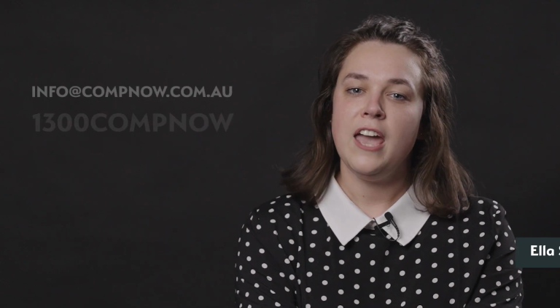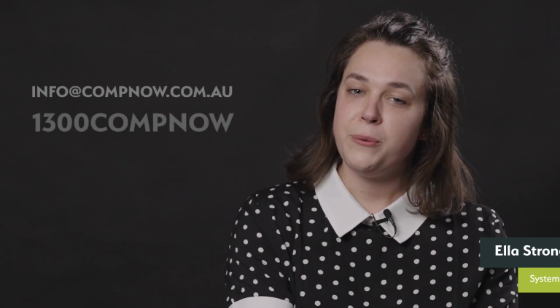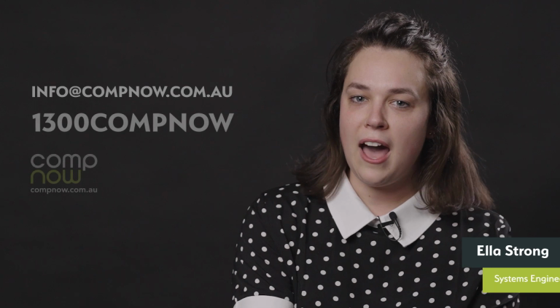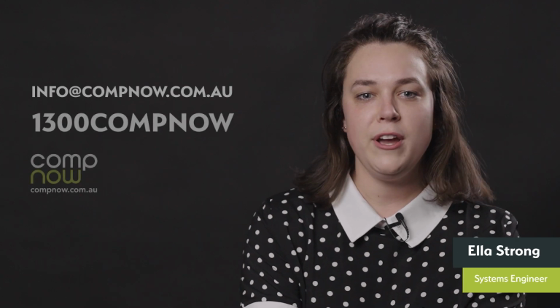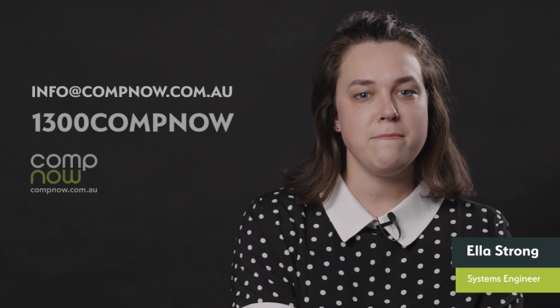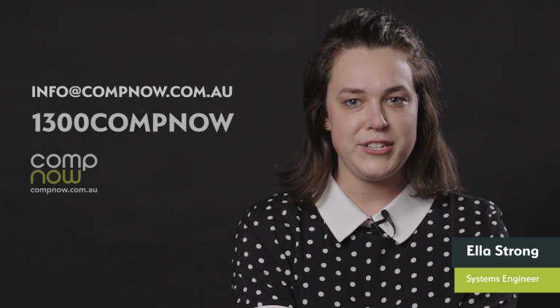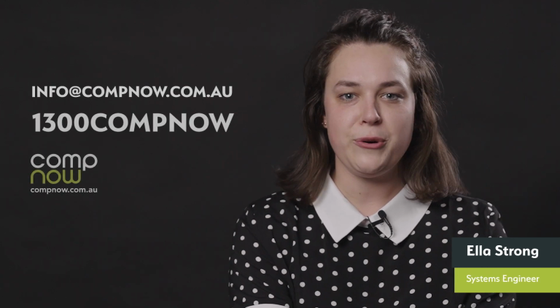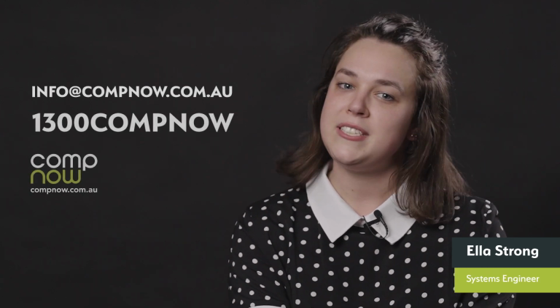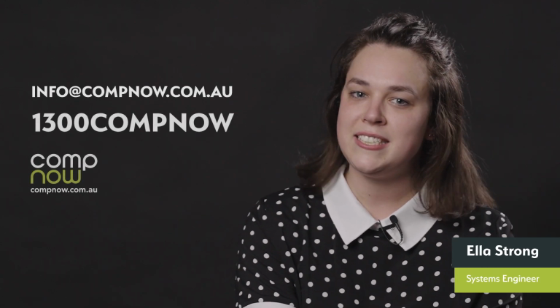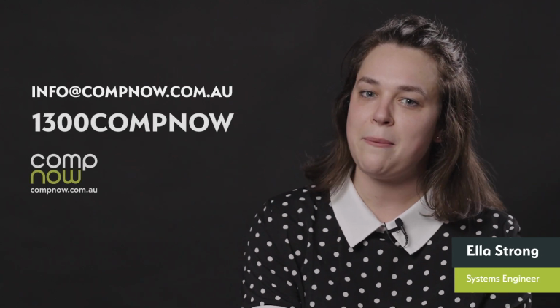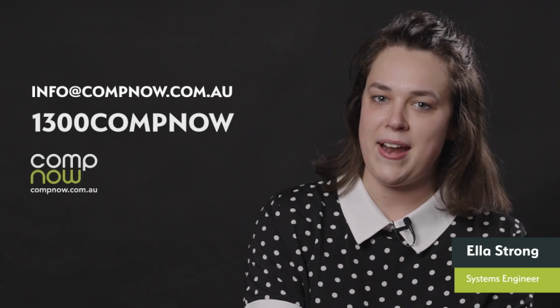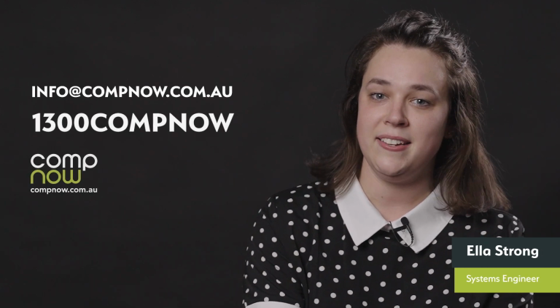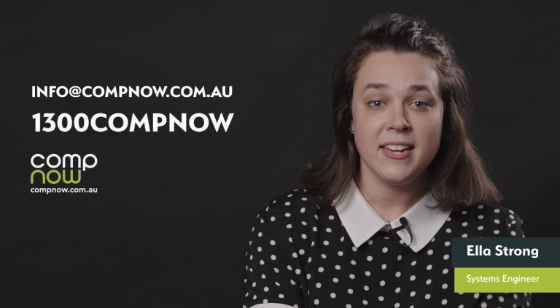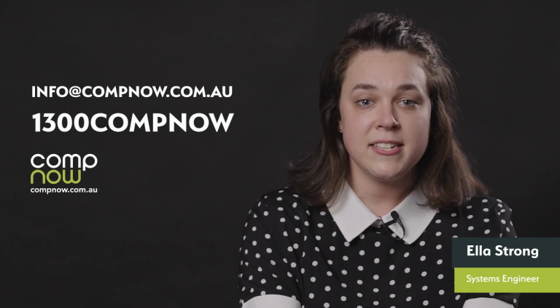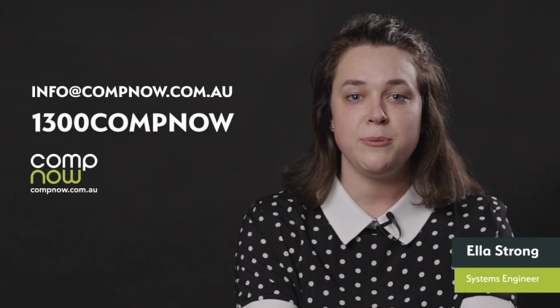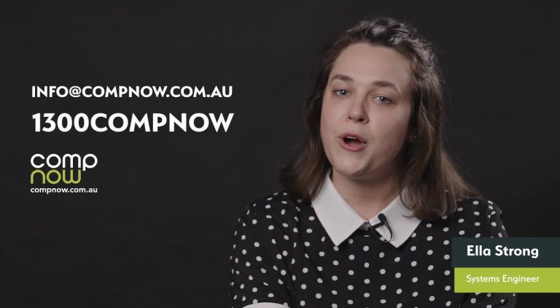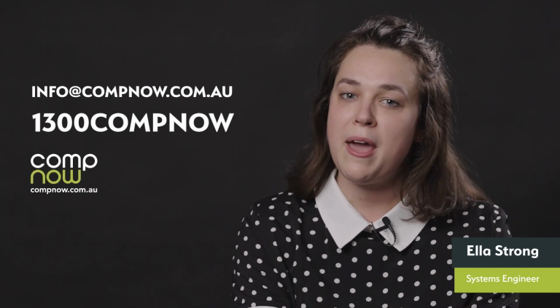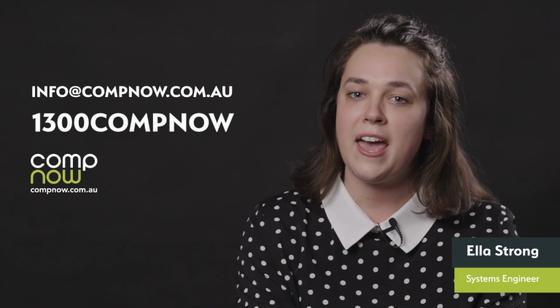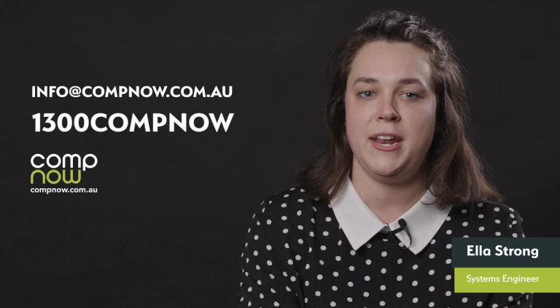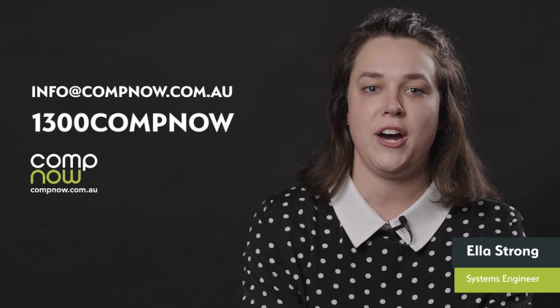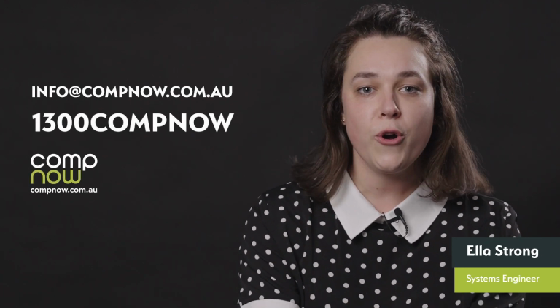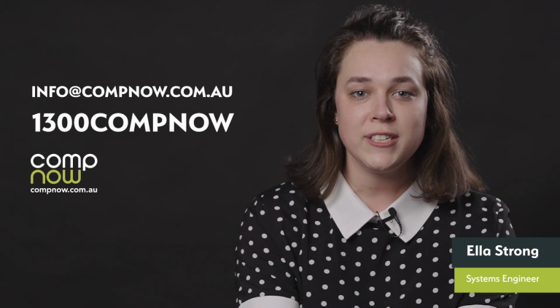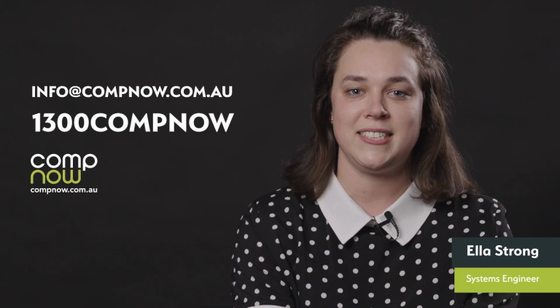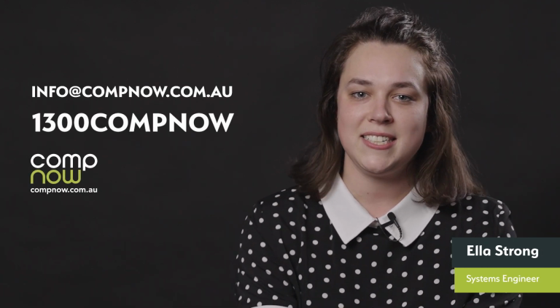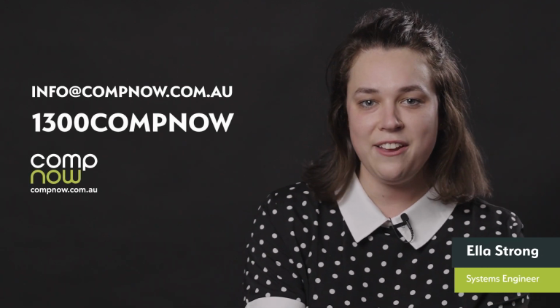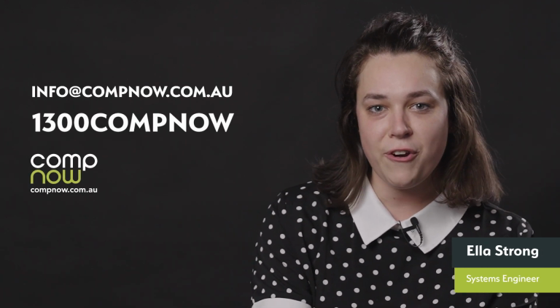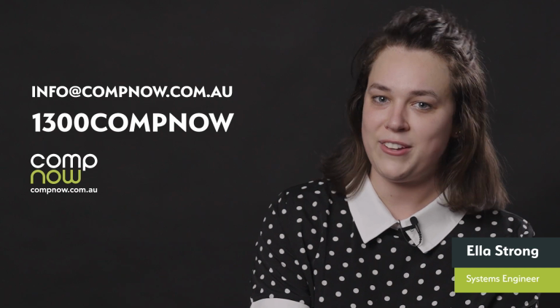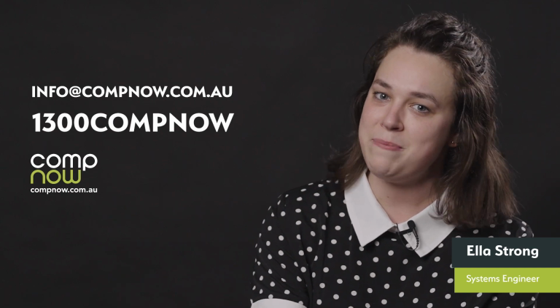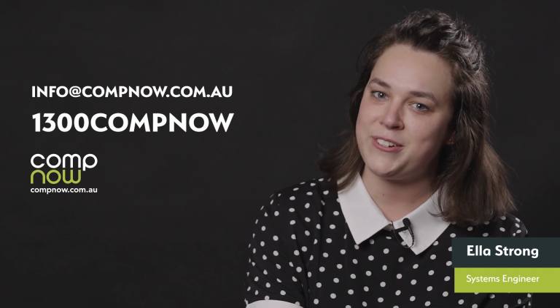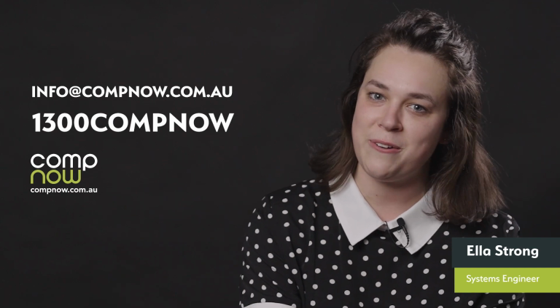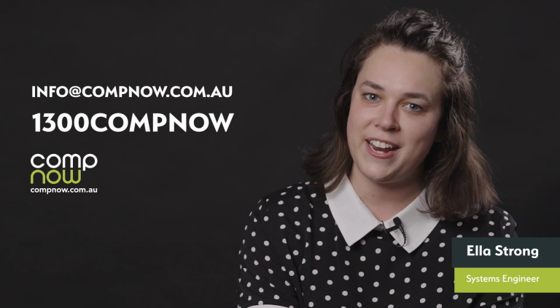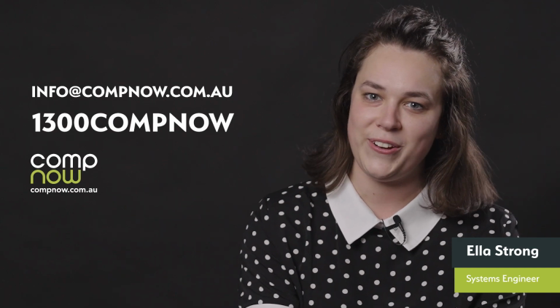If you would like more information or assistance upgrading, get in touch with your CompNow account manager or contact us at info@compnow.com.au.